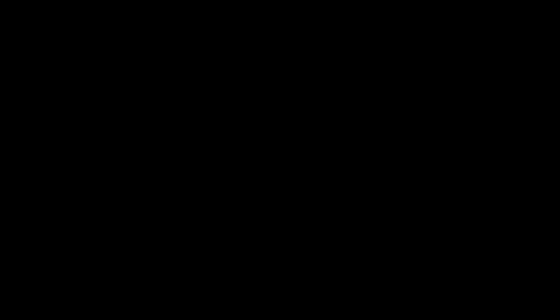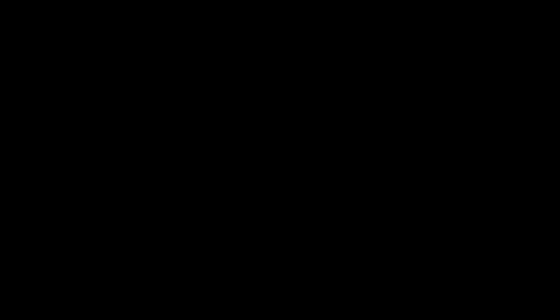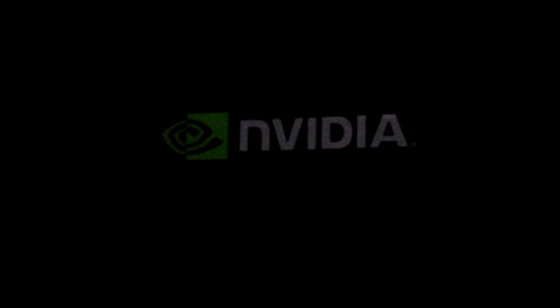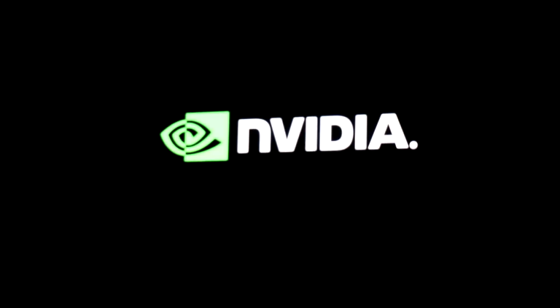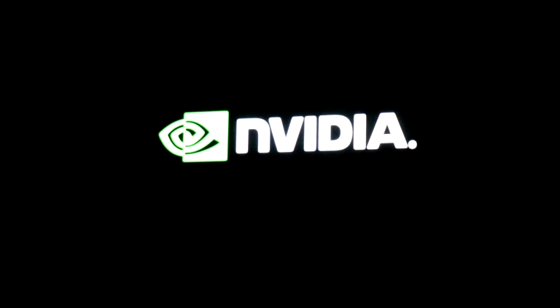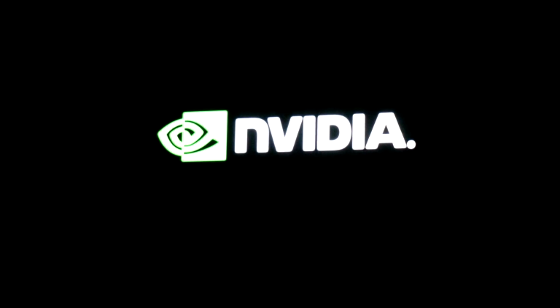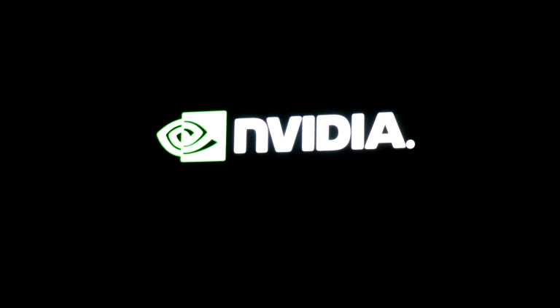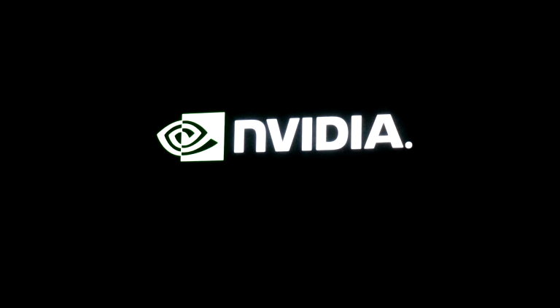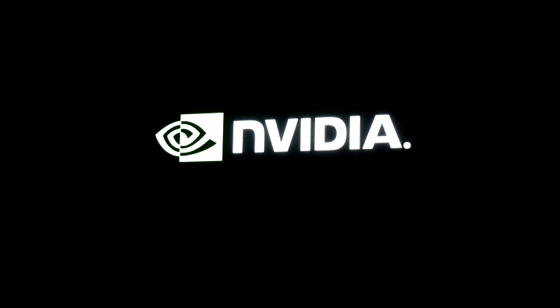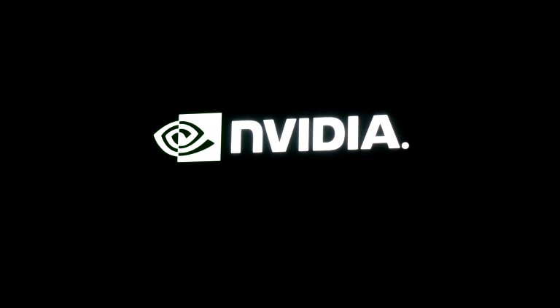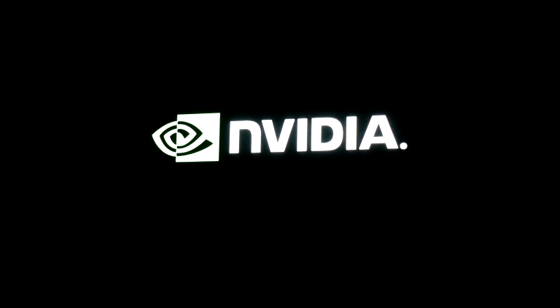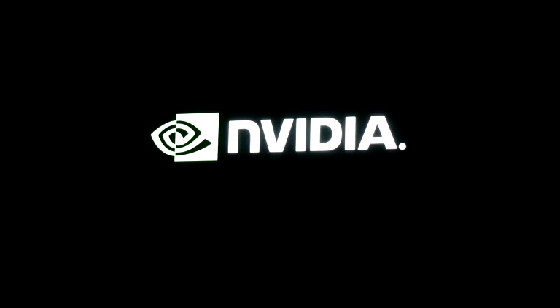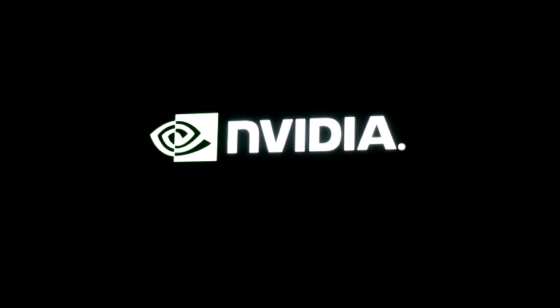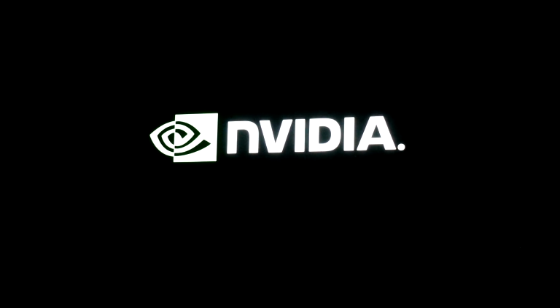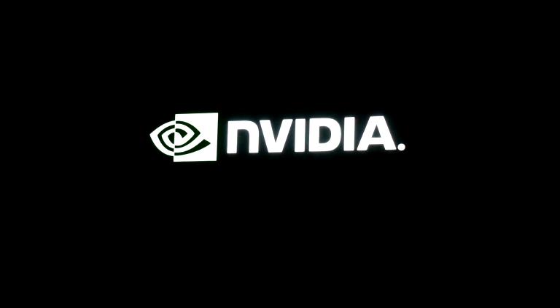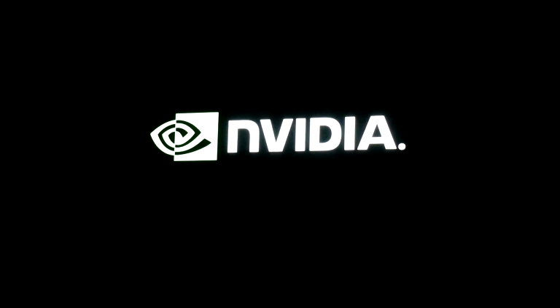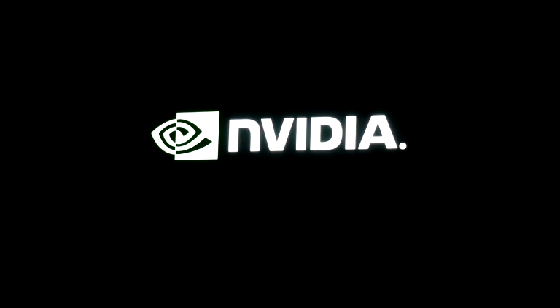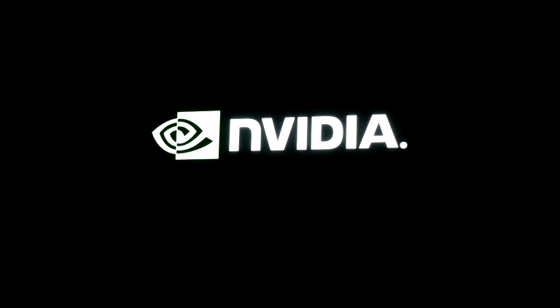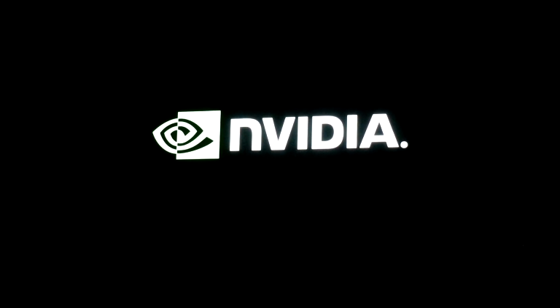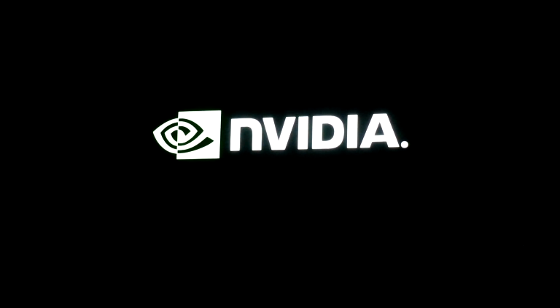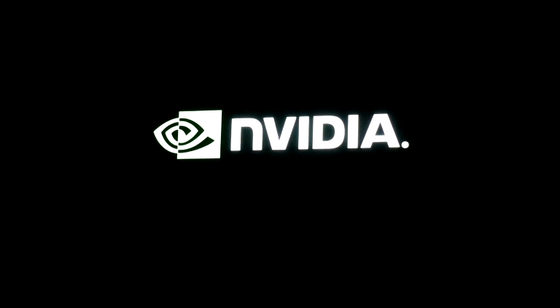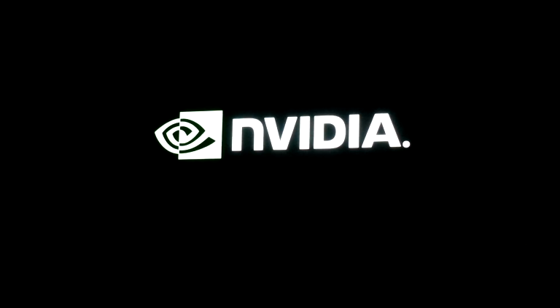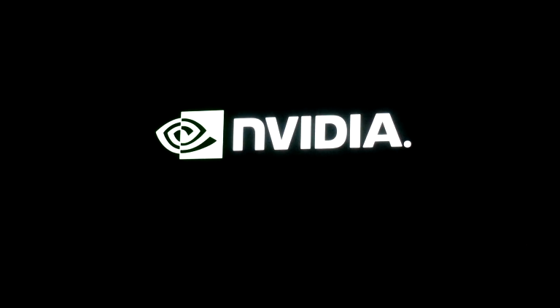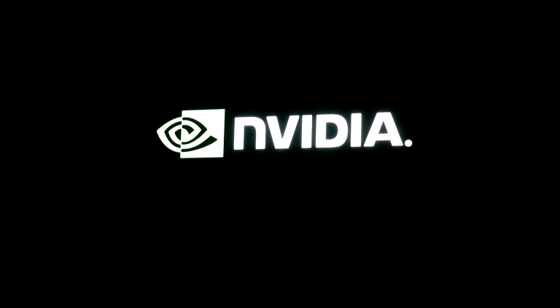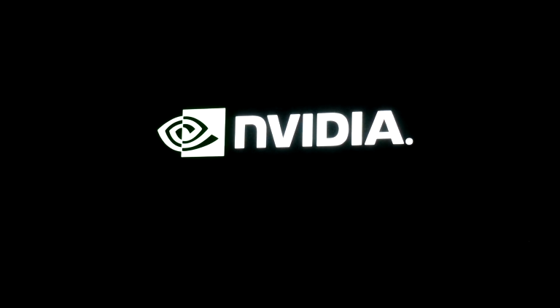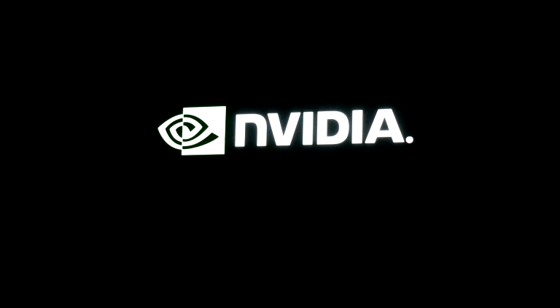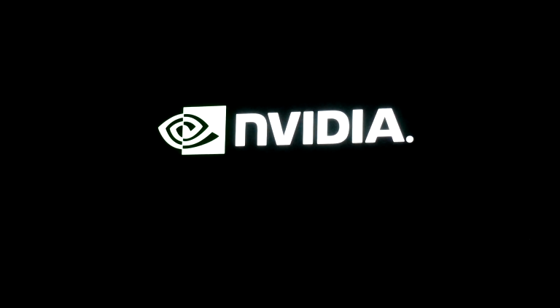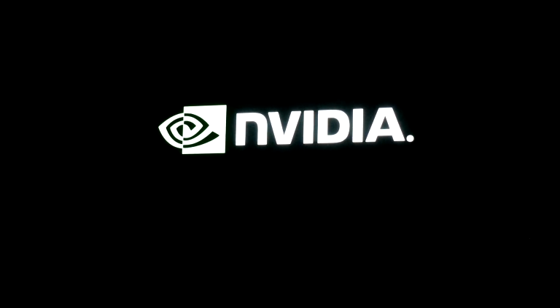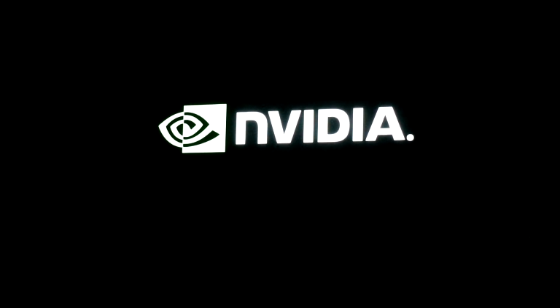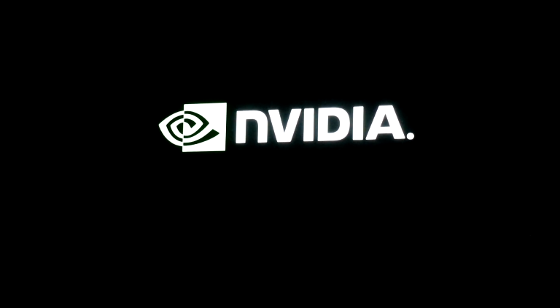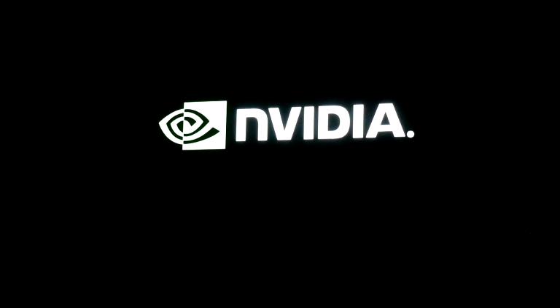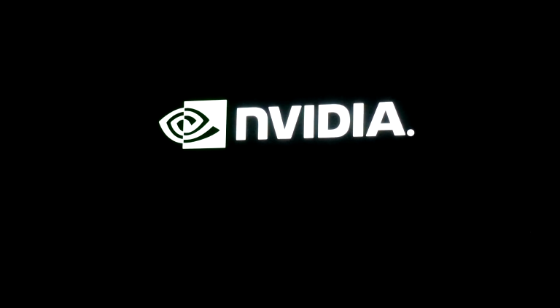Ladies and gentlemen, please welcome the NVIDIA founder and CEO, Jensen Huang.